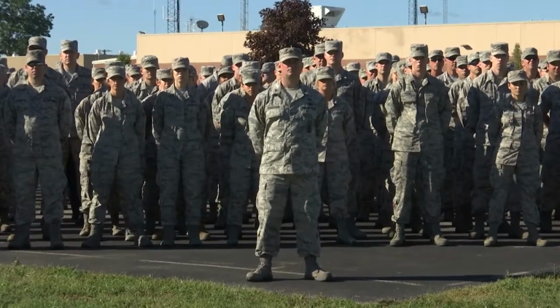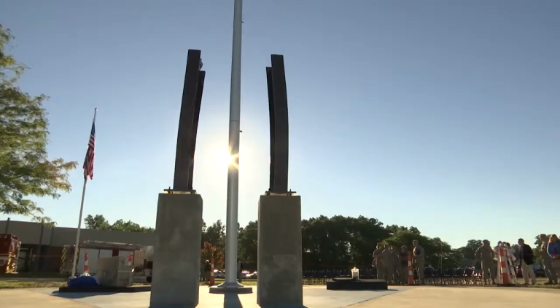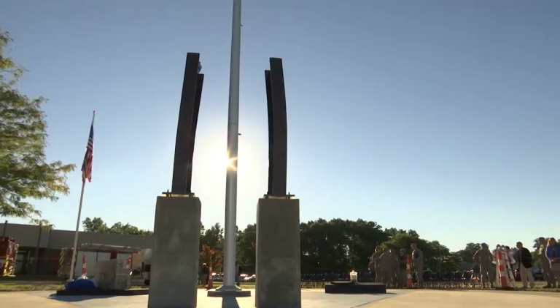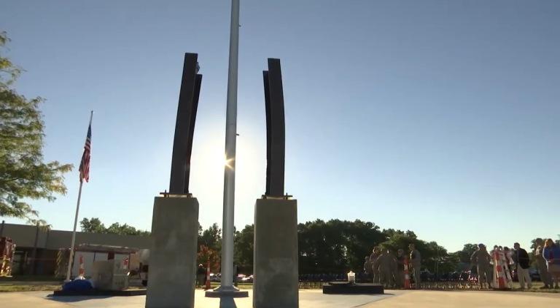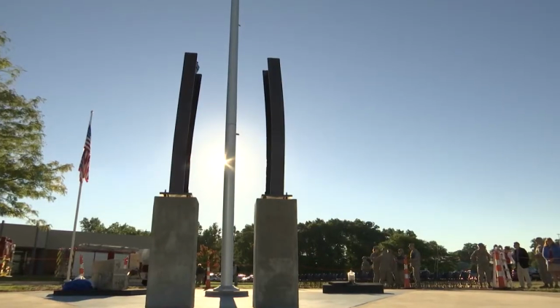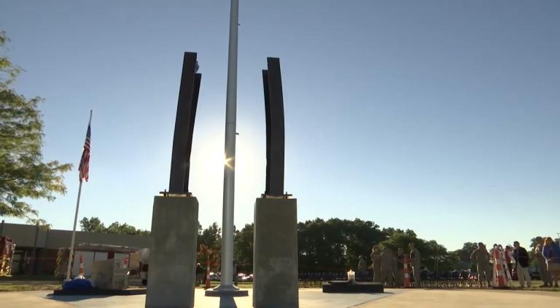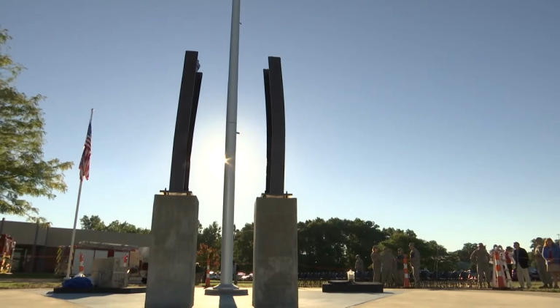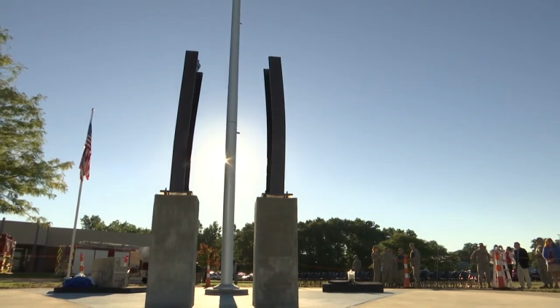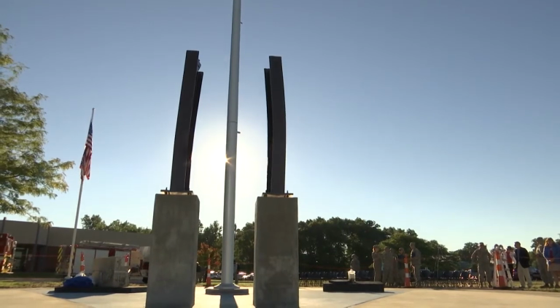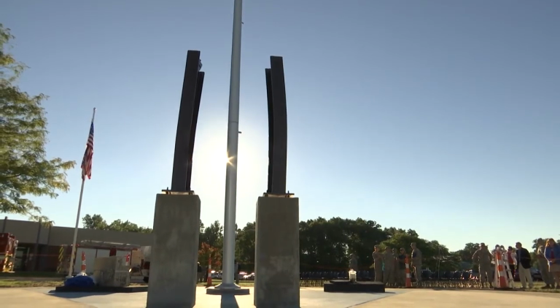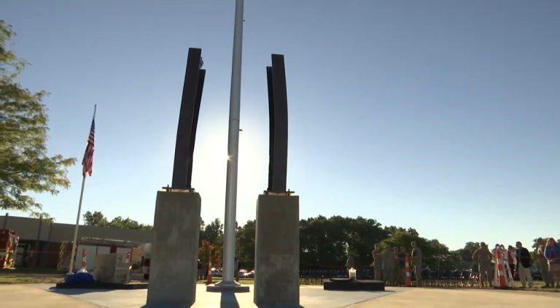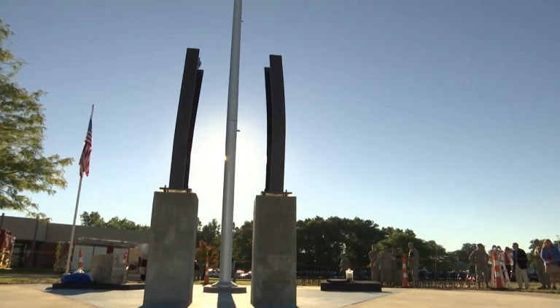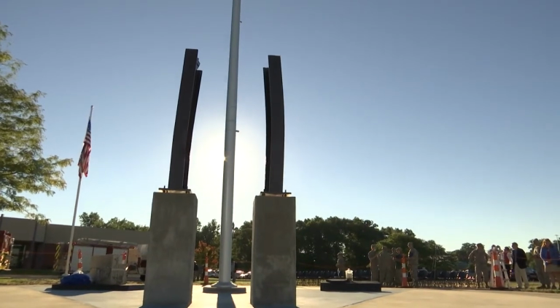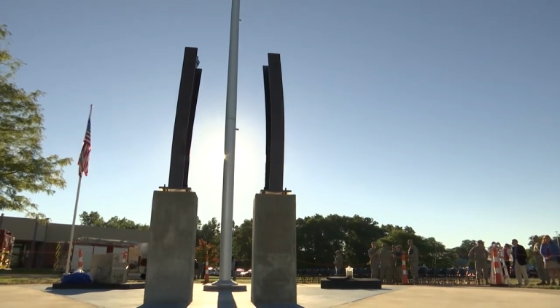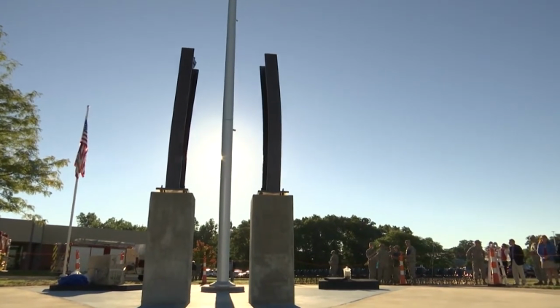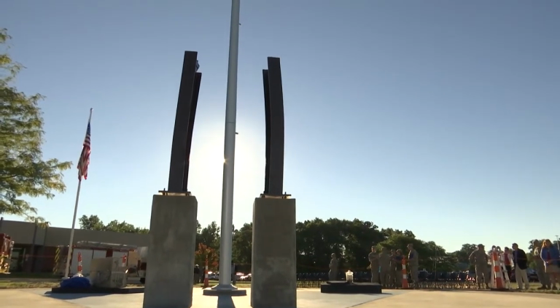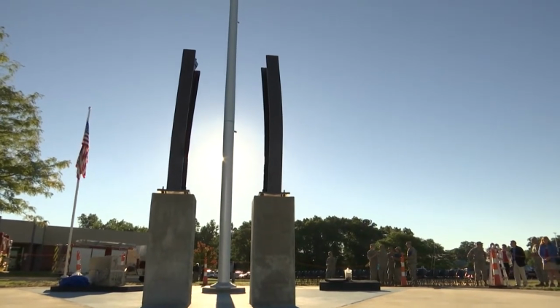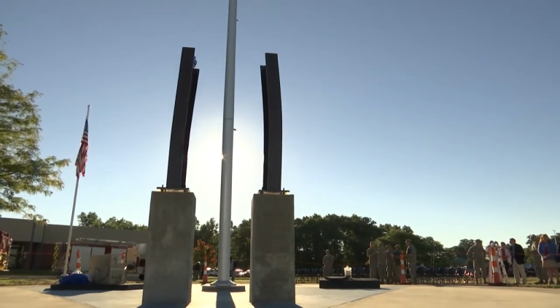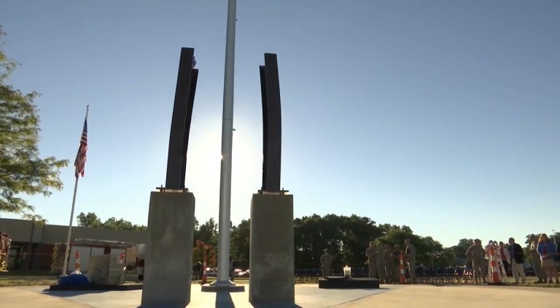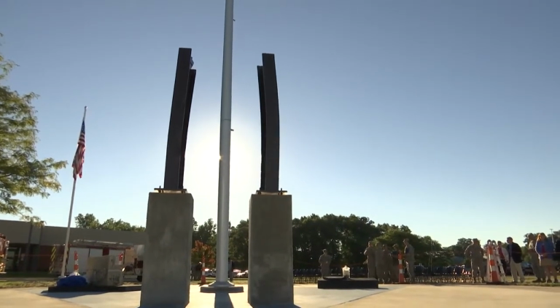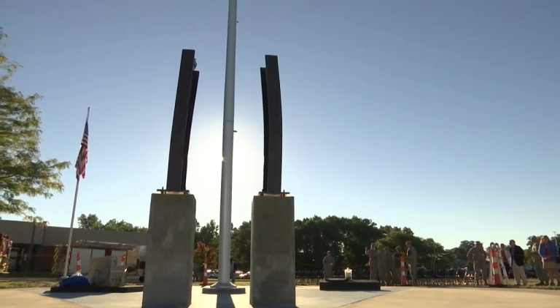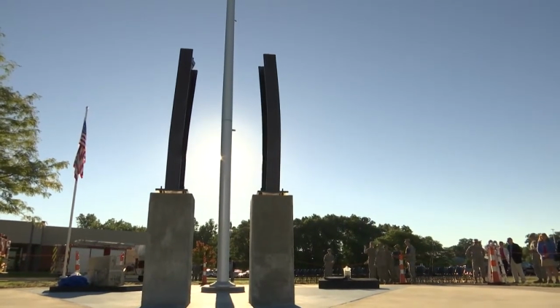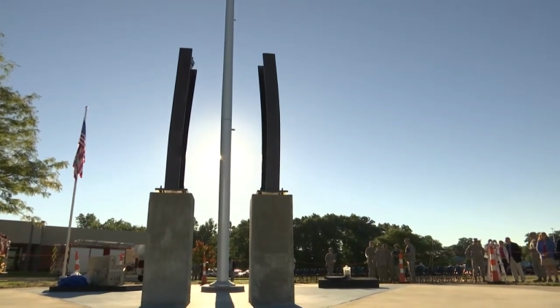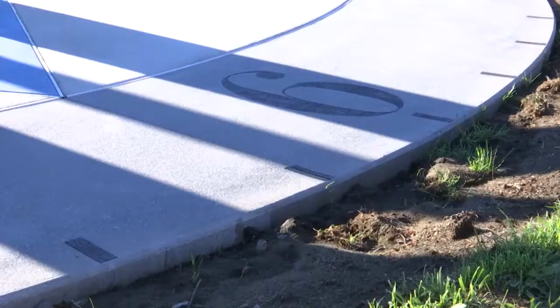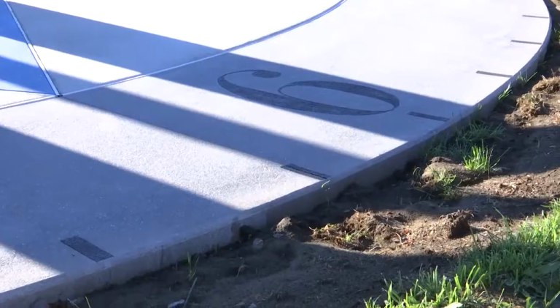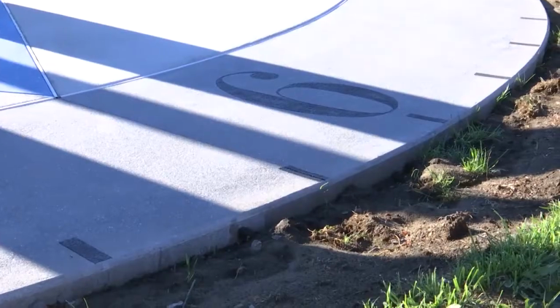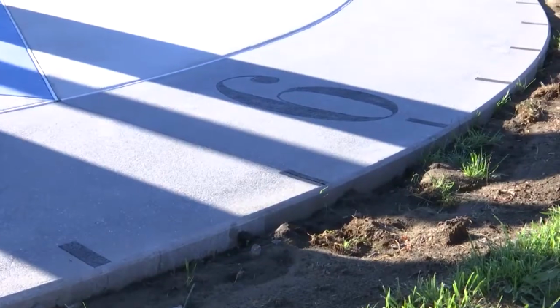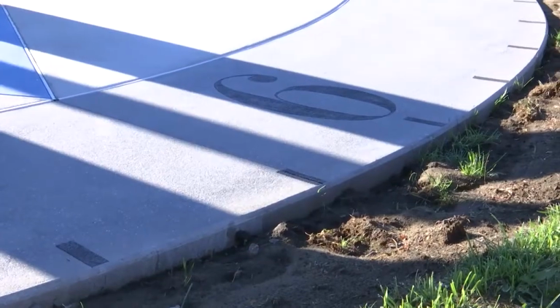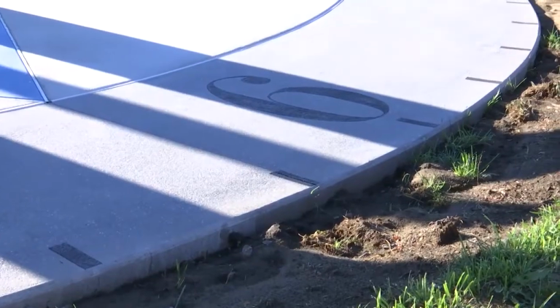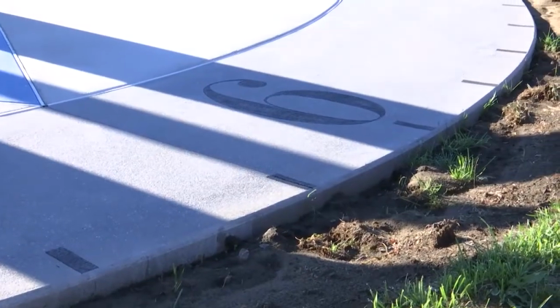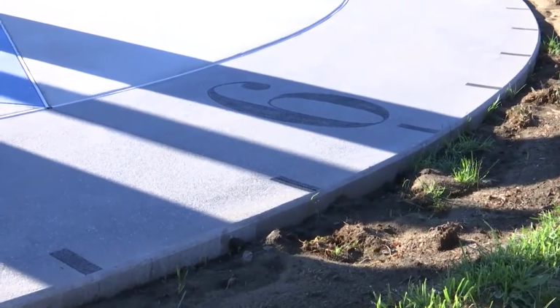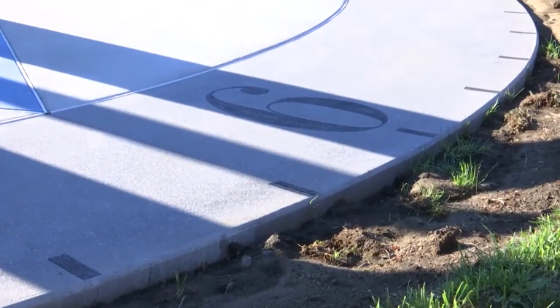But every year, at 9/11, at 8:46, that flagpole will cast a shadow across that time hack.